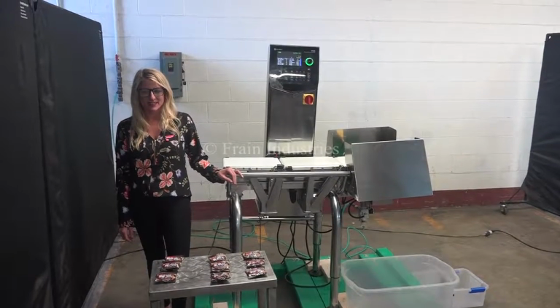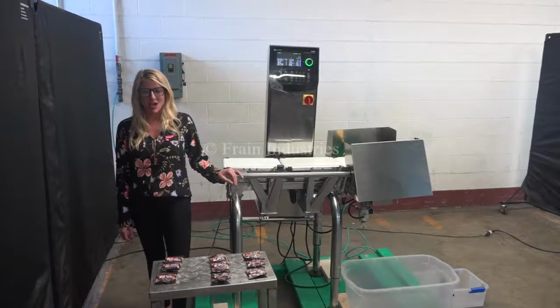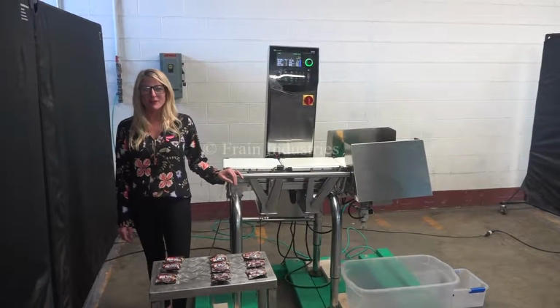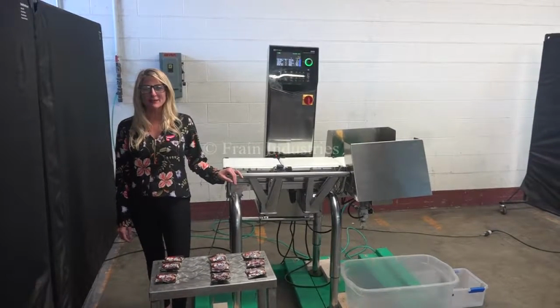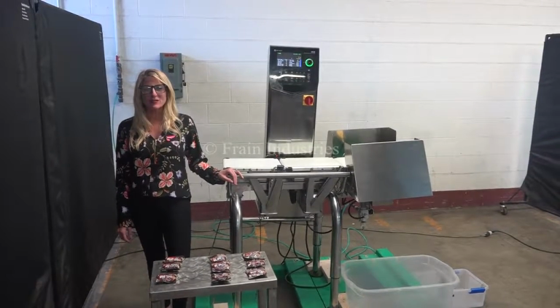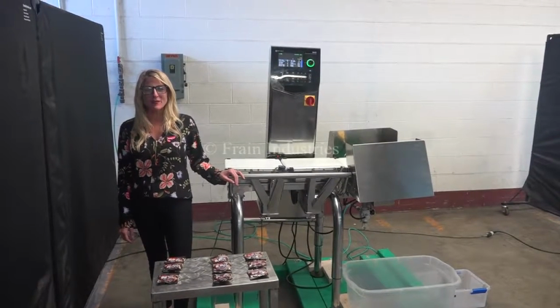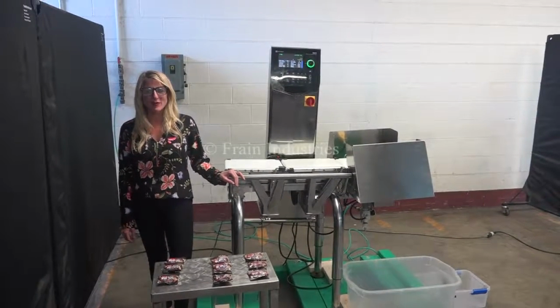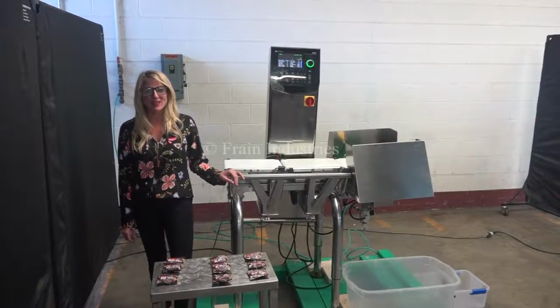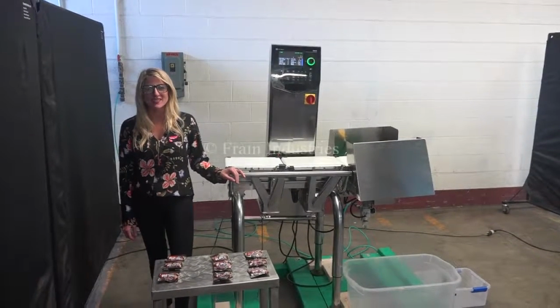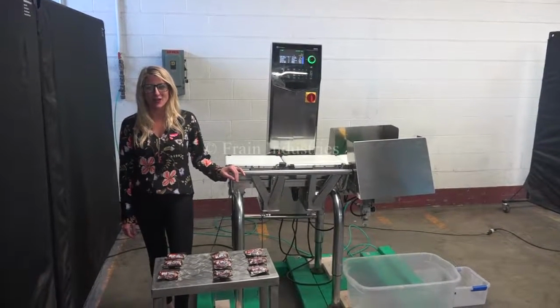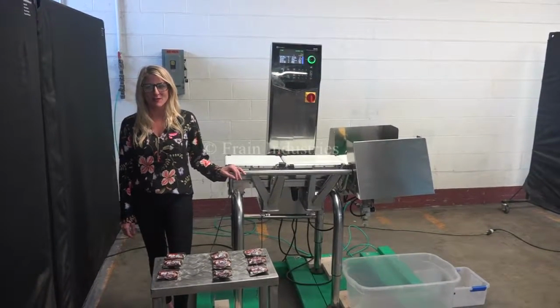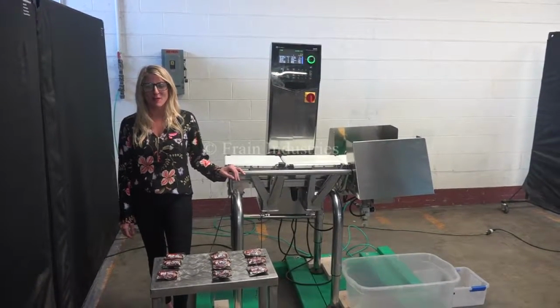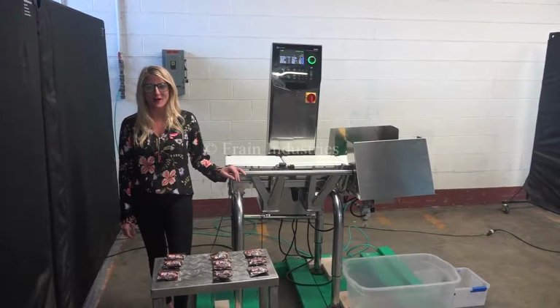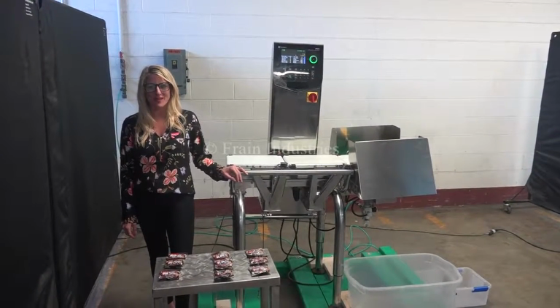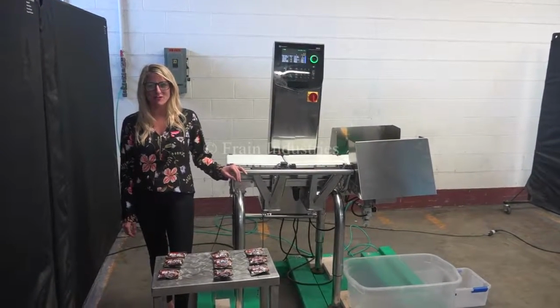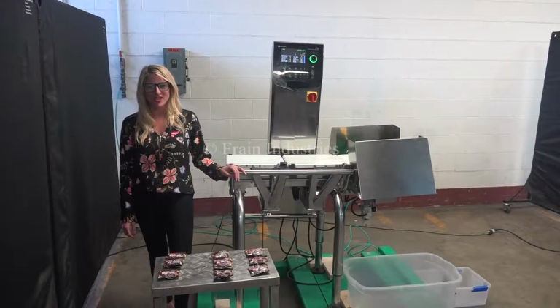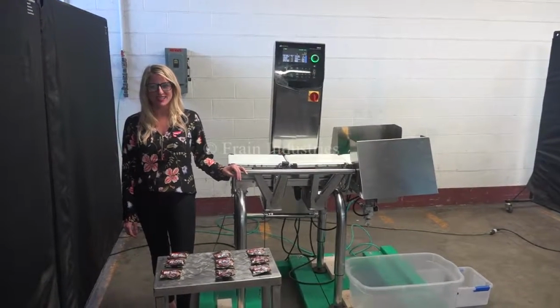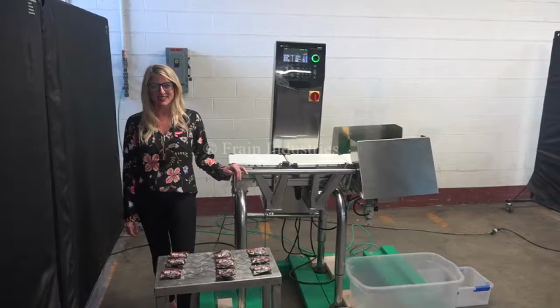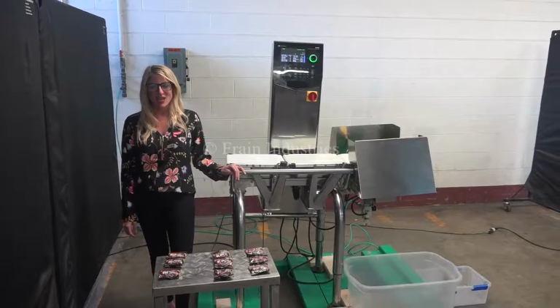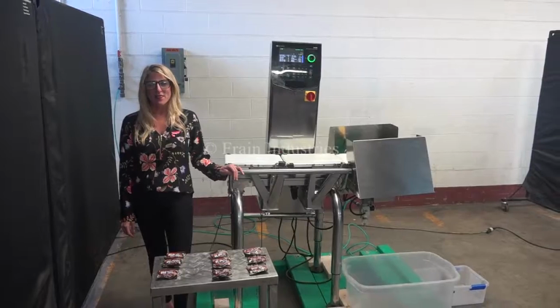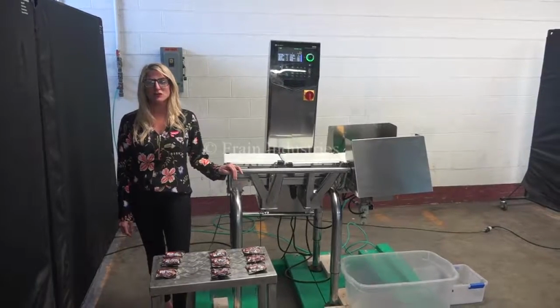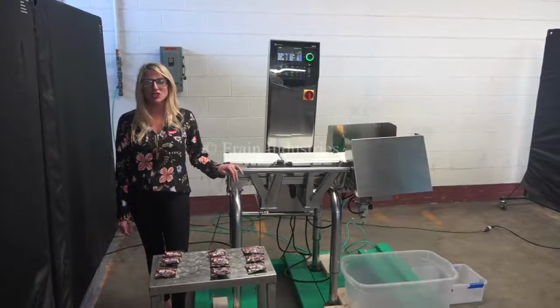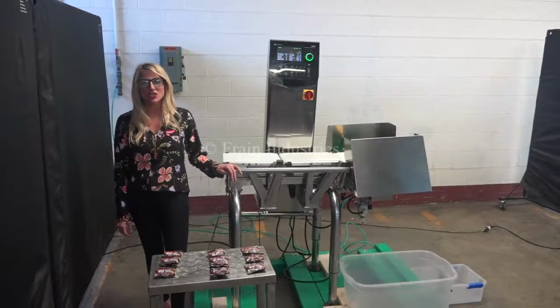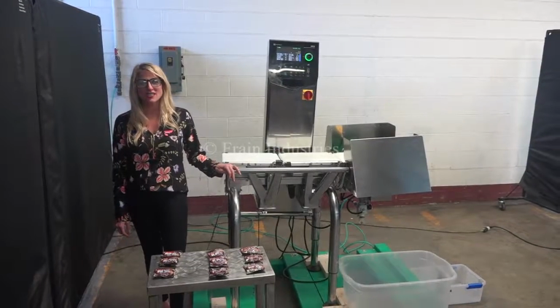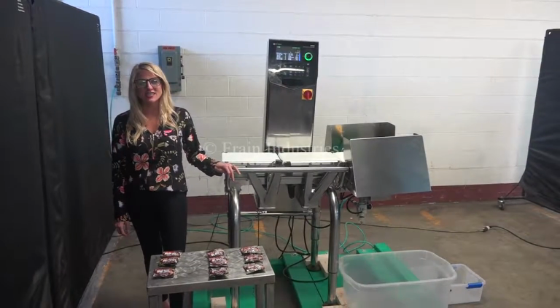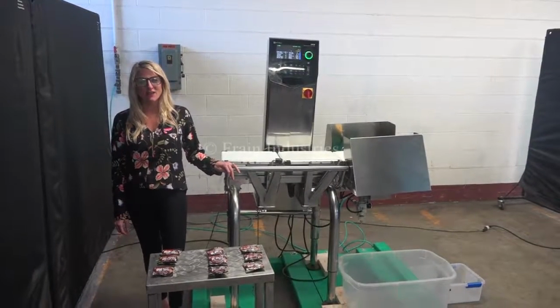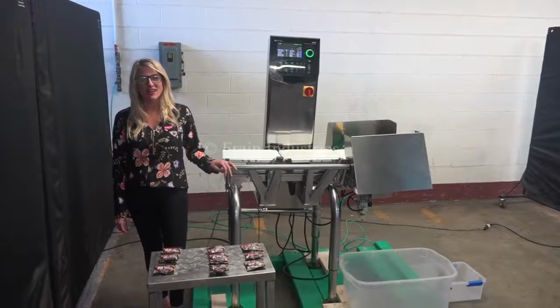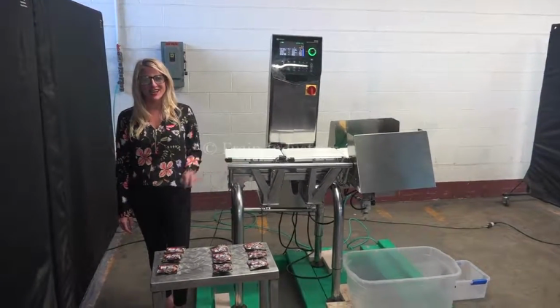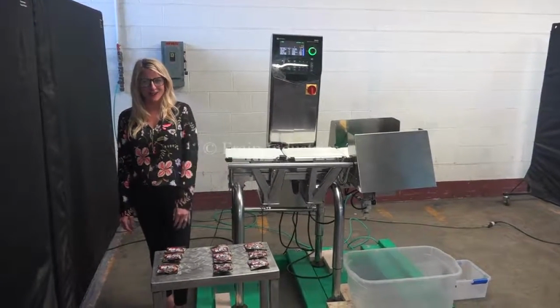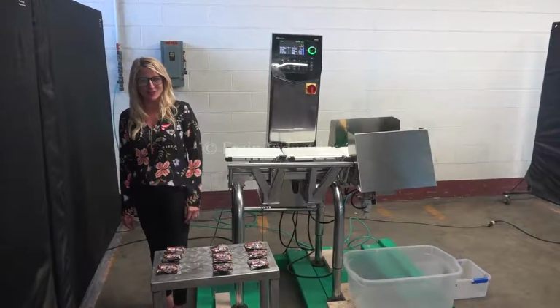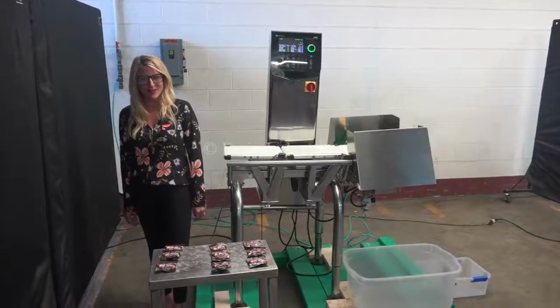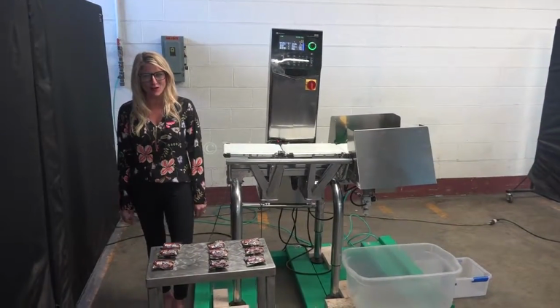We recommend reading the manual in its entirety before powering up the machine. The voltage is currently set to single phase, 120 volts.